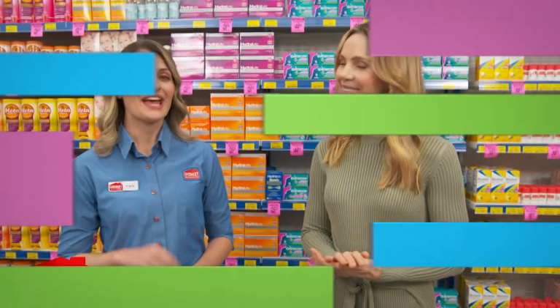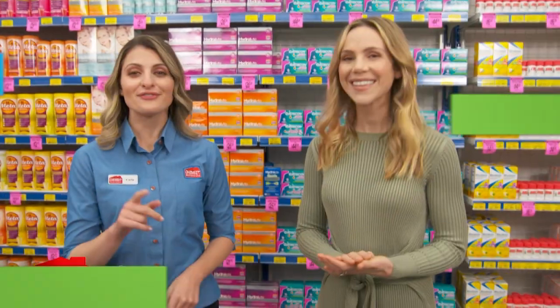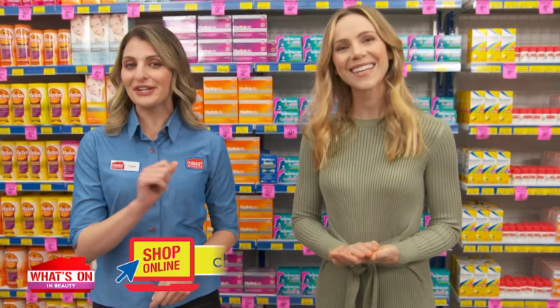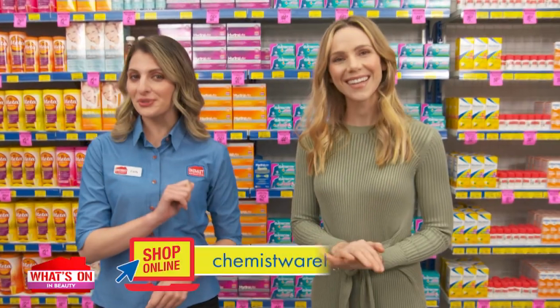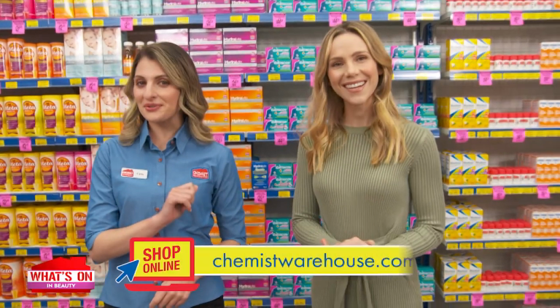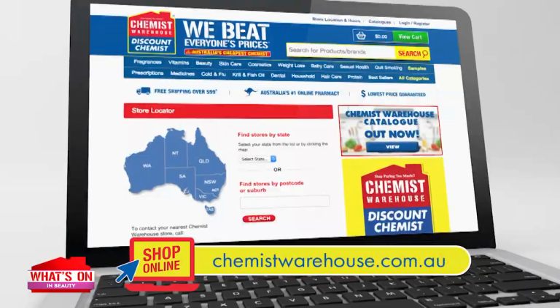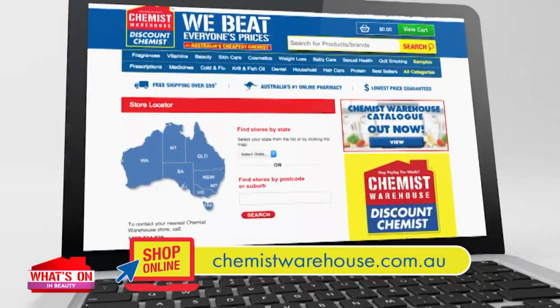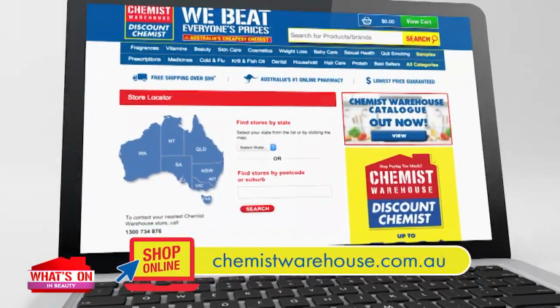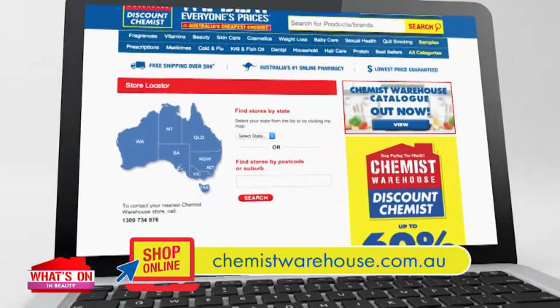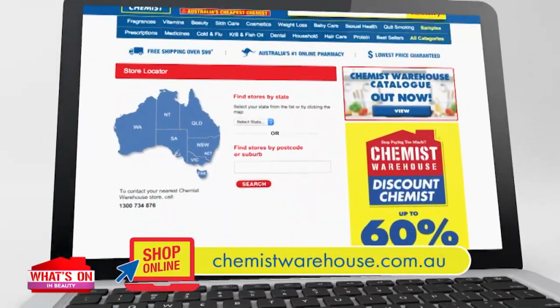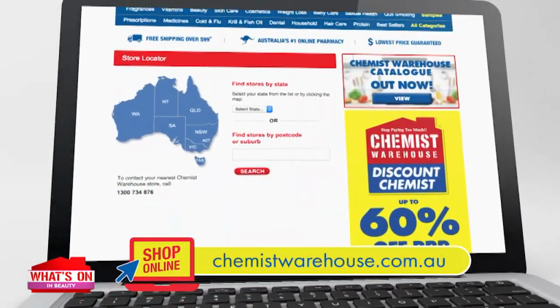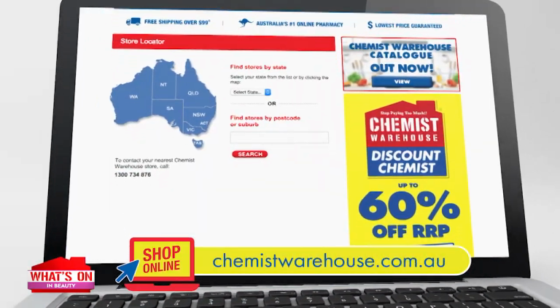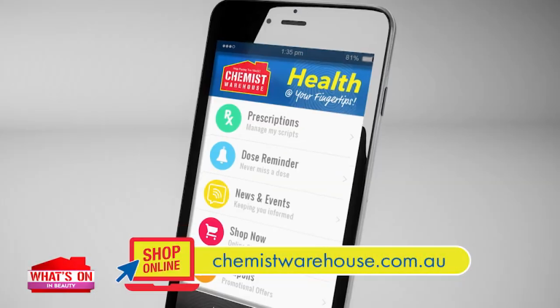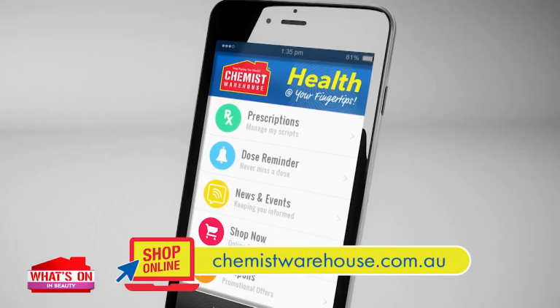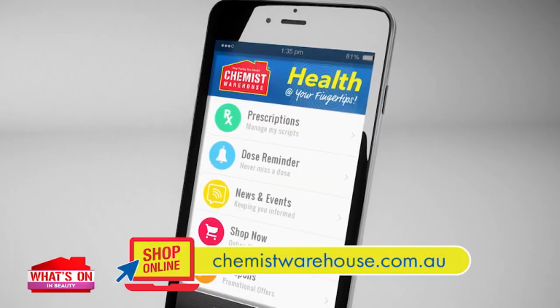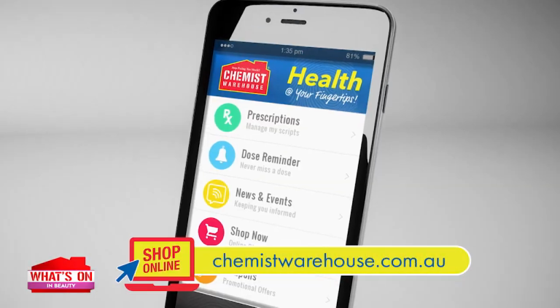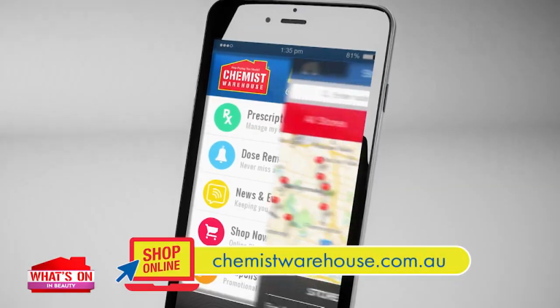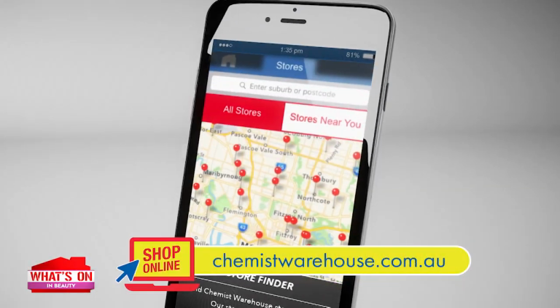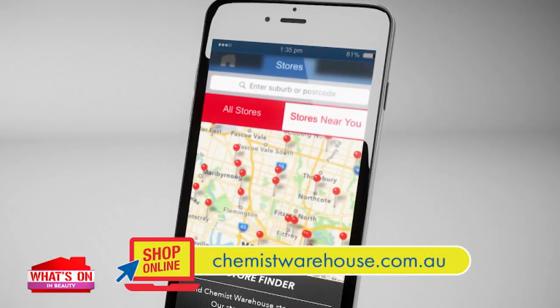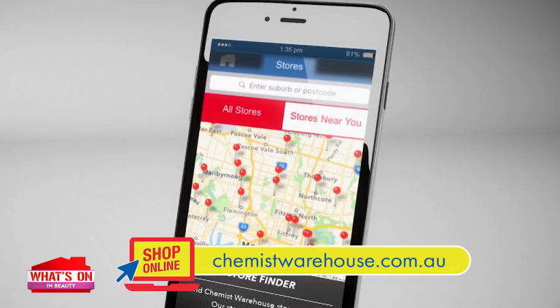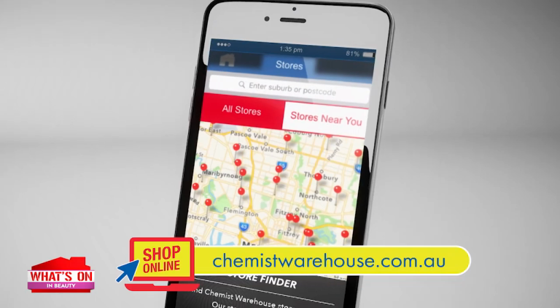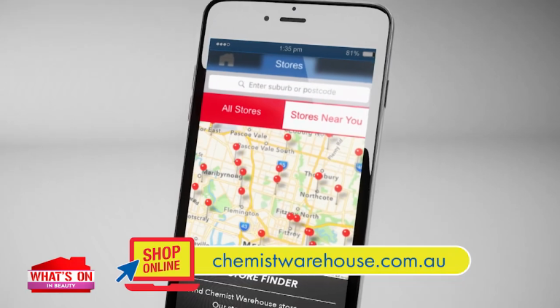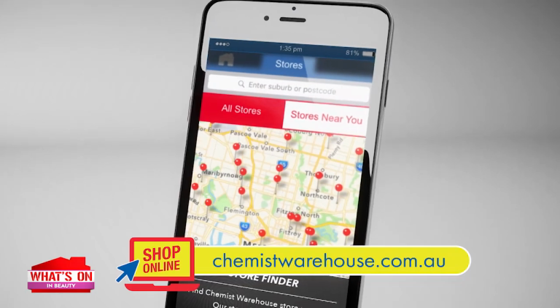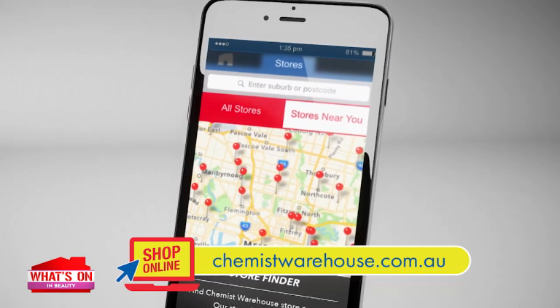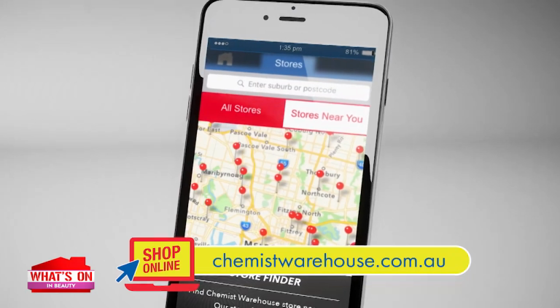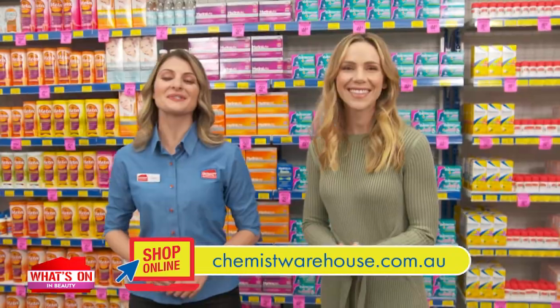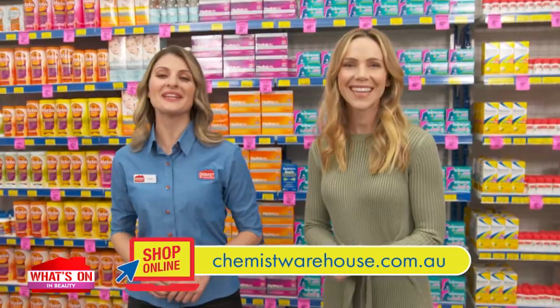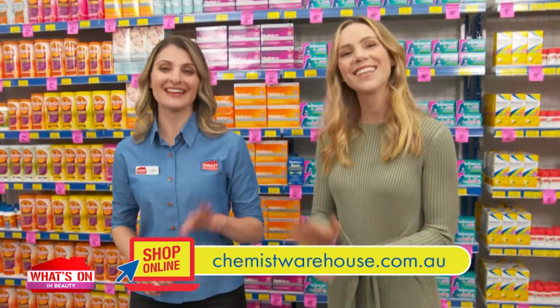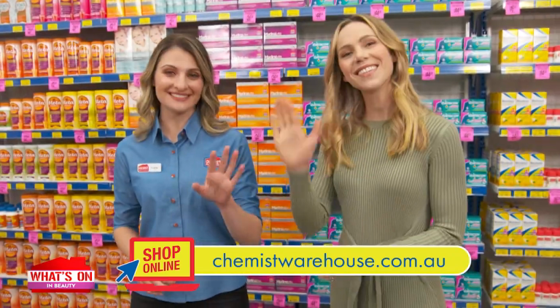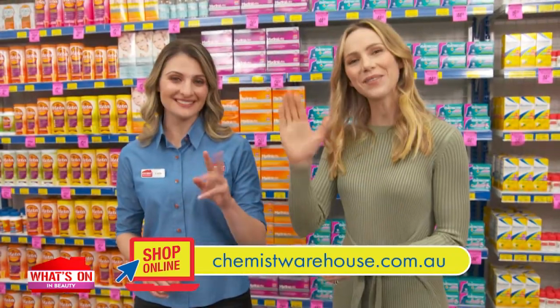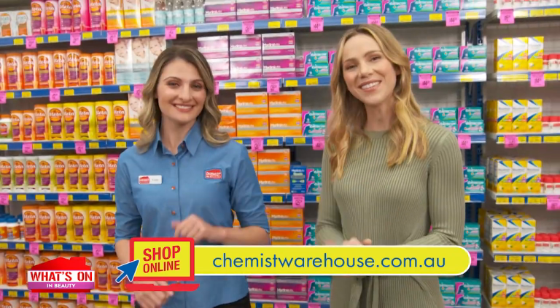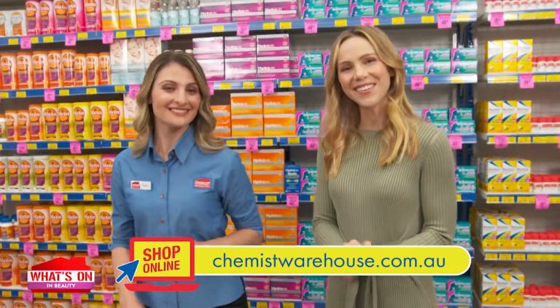Find your nearest store online or on the Chemist Warehouse app. We're open seven days, too late. See you in store.